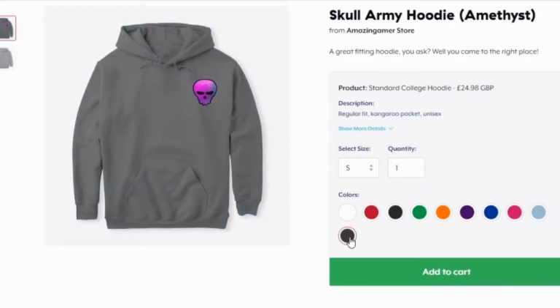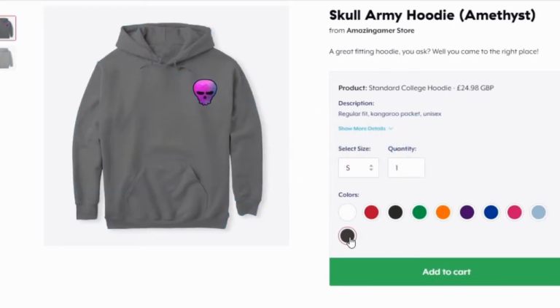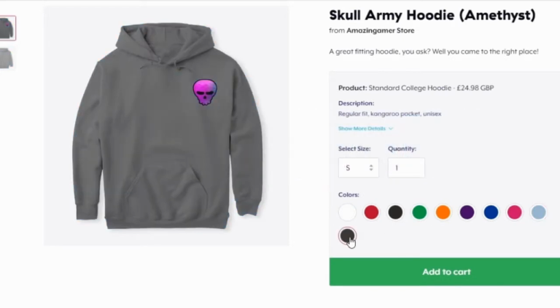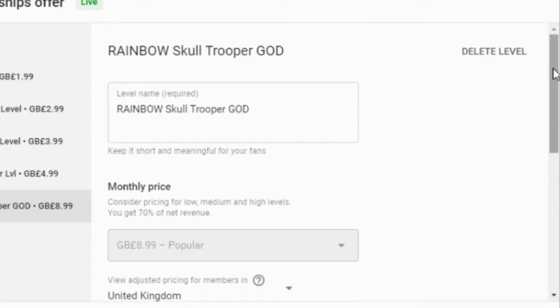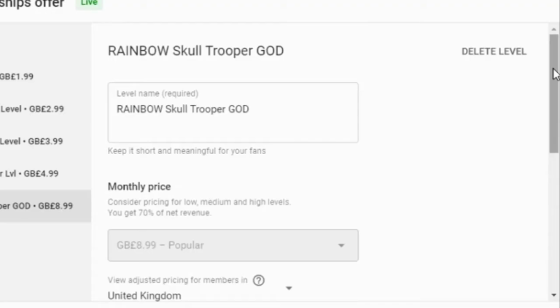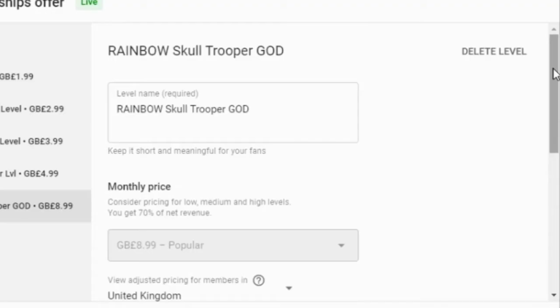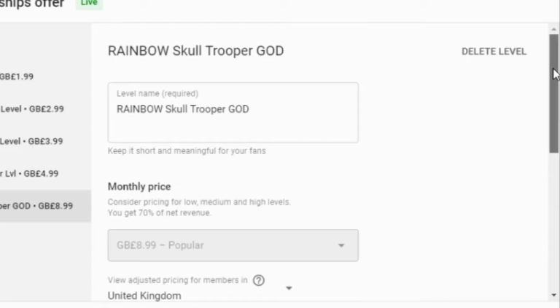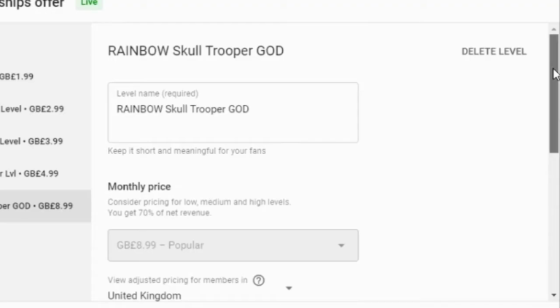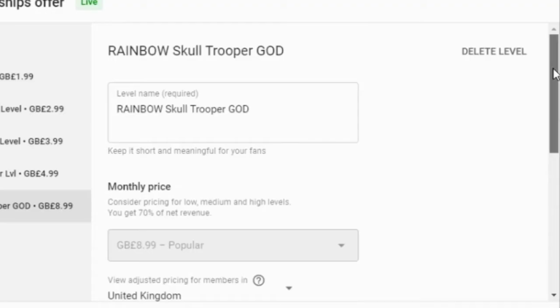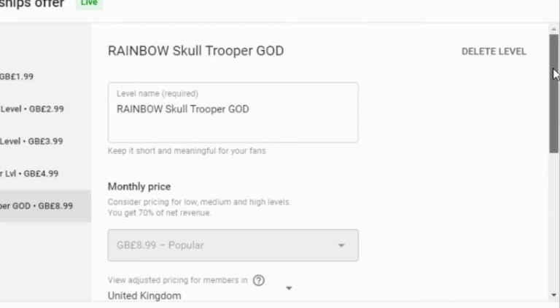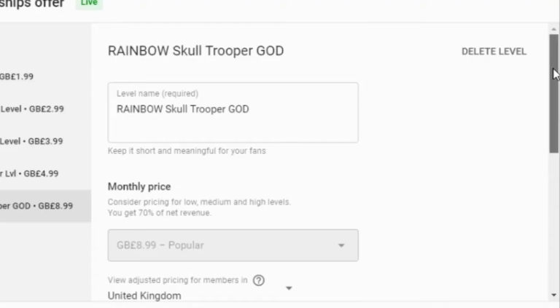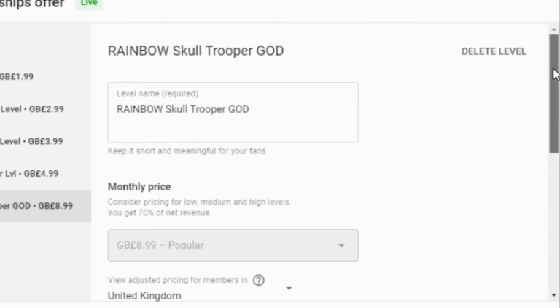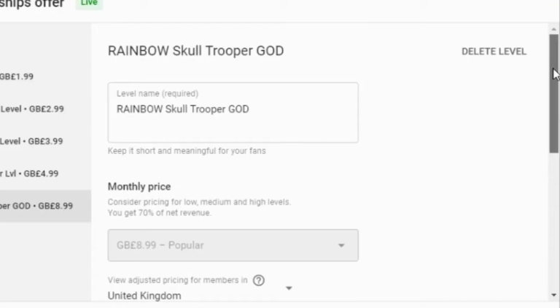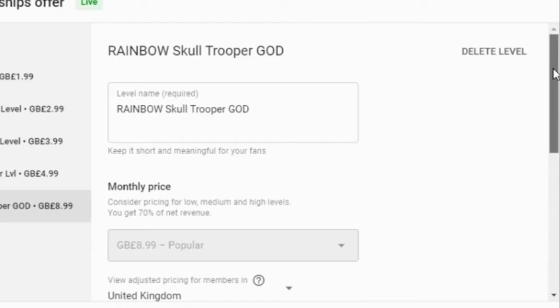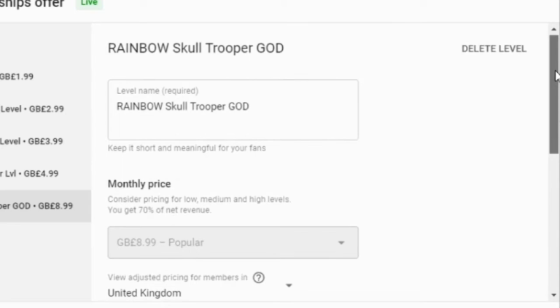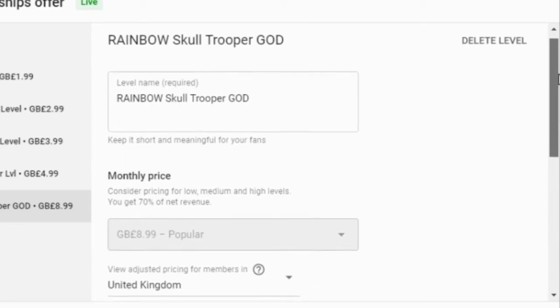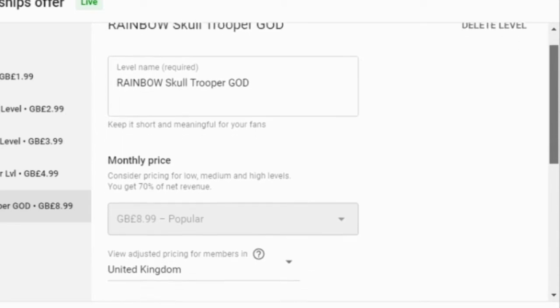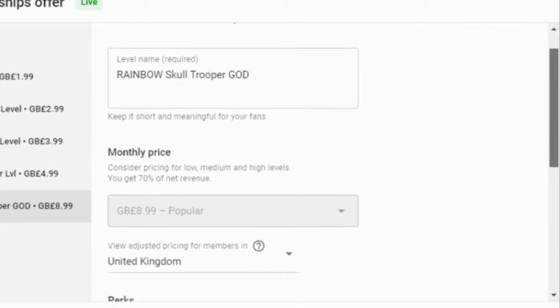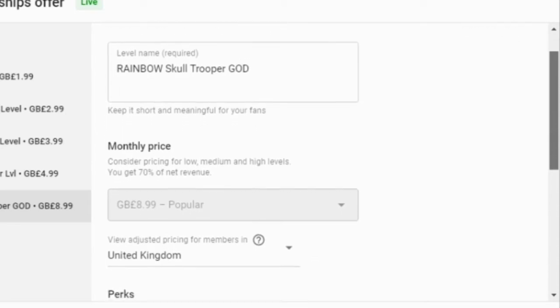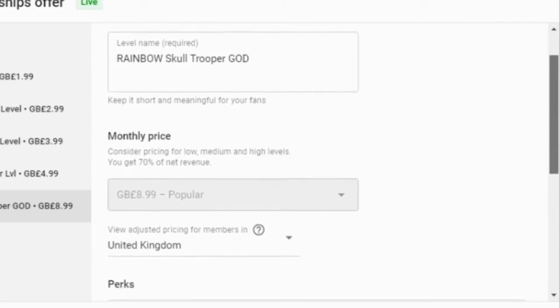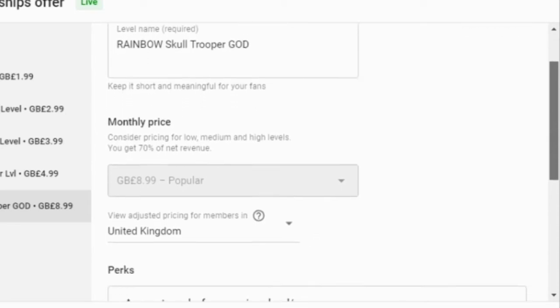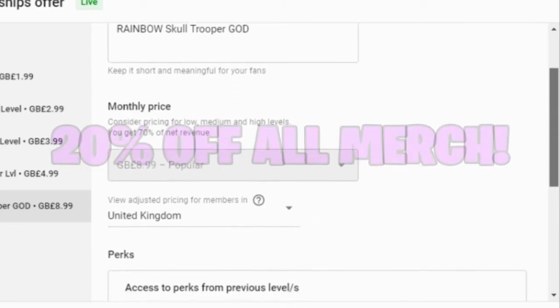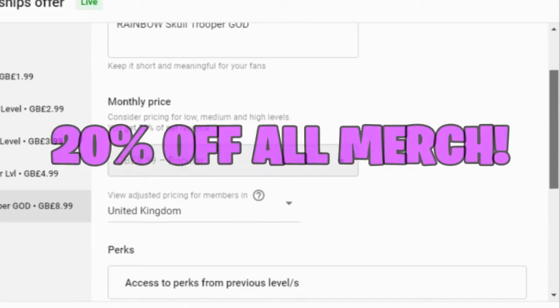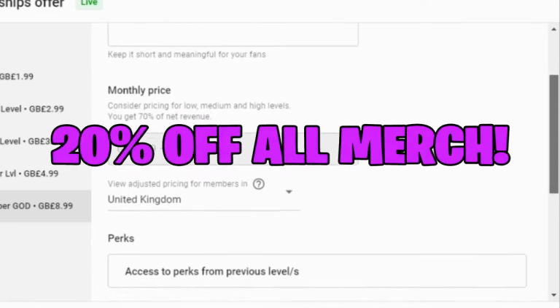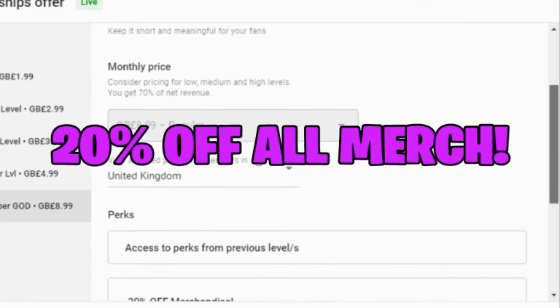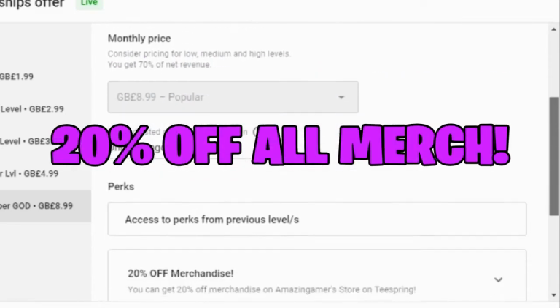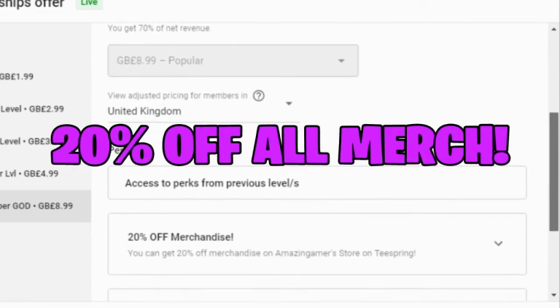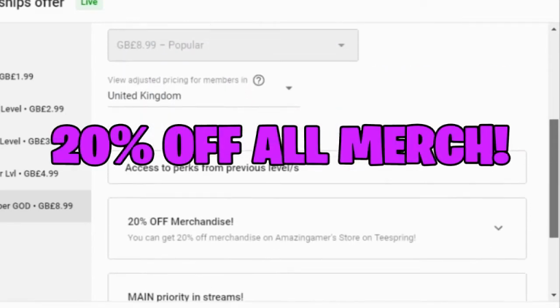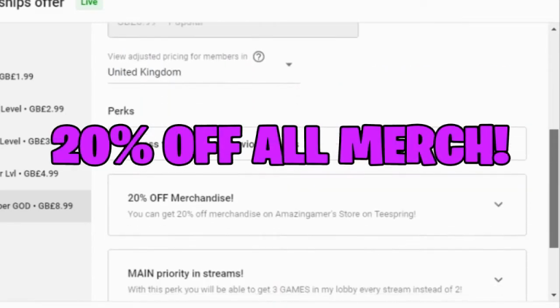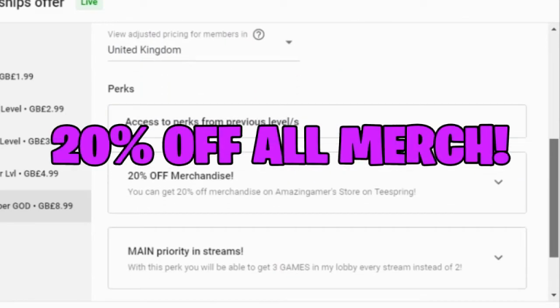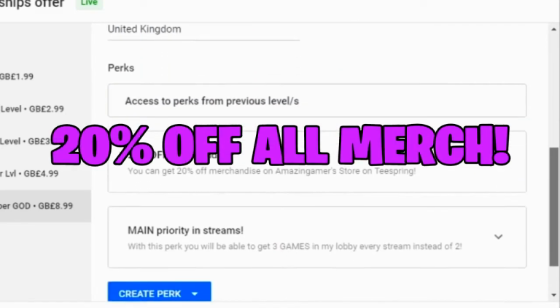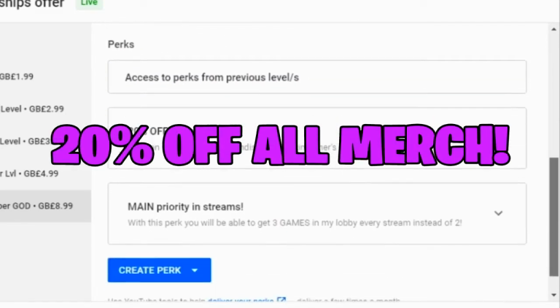And don't forget, if you get the Rainbow Skull Trooper membership you get 20% off all merchandise.